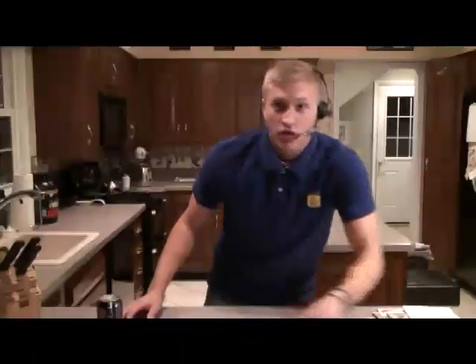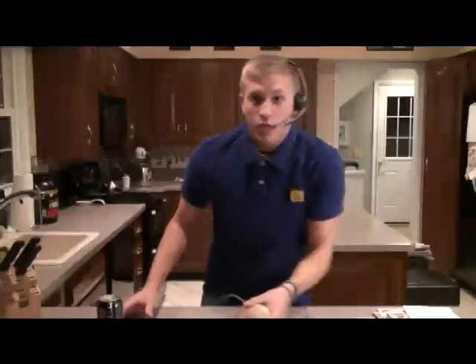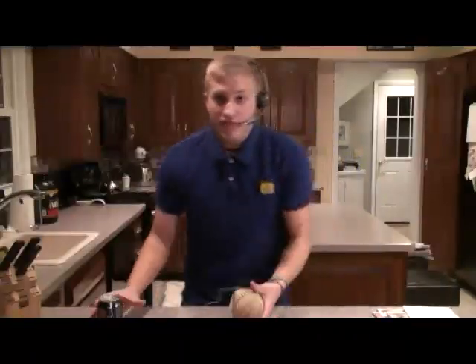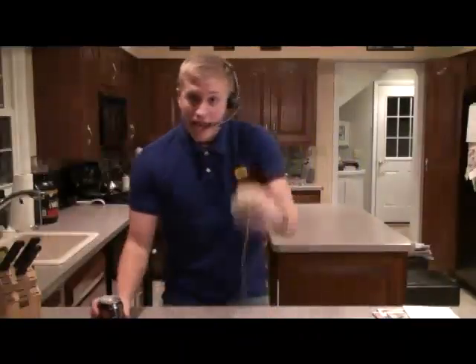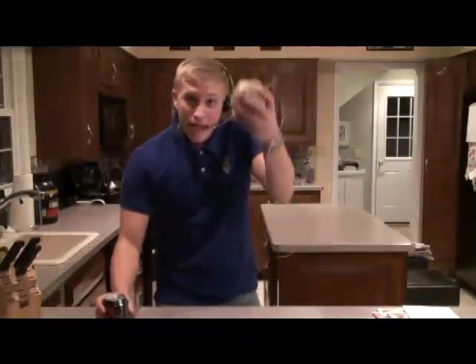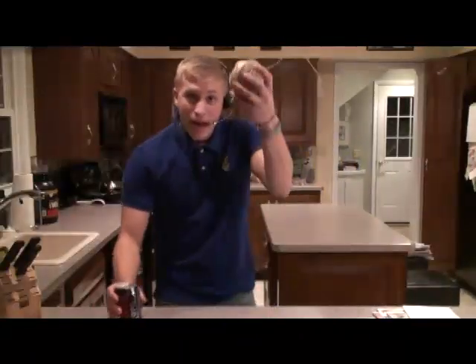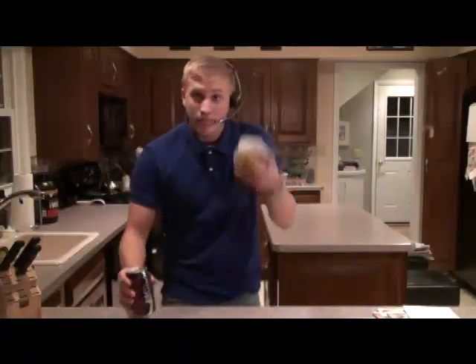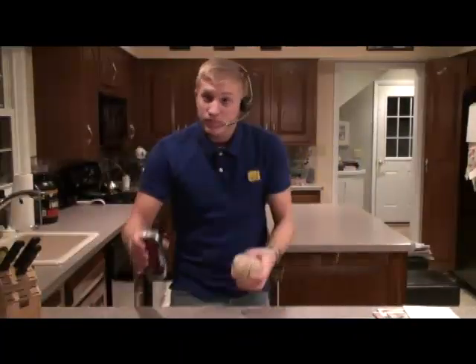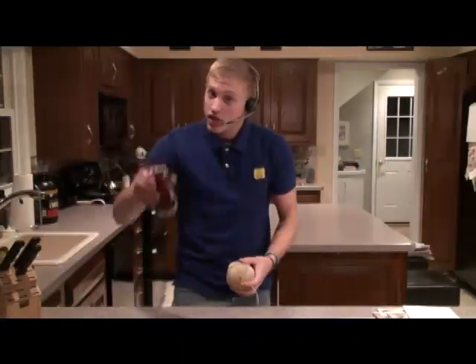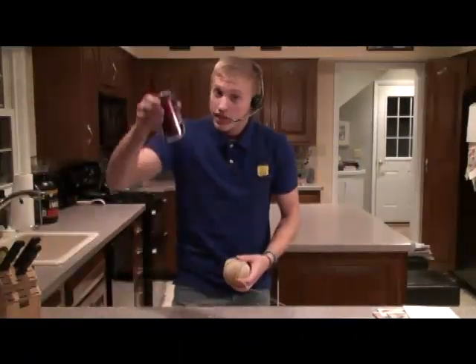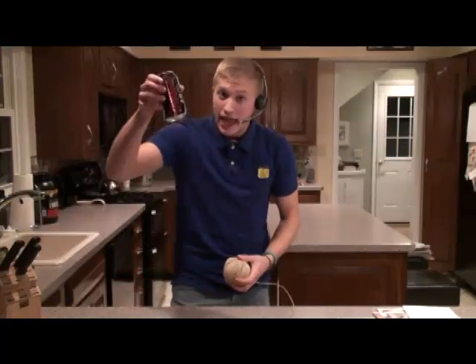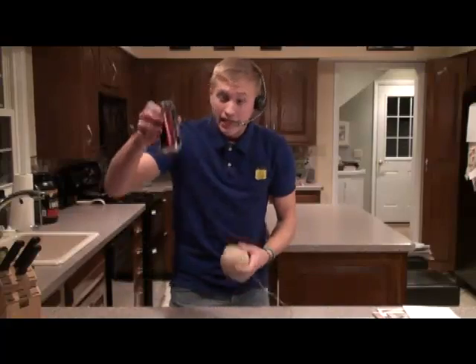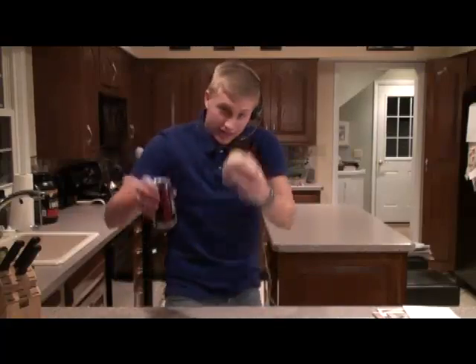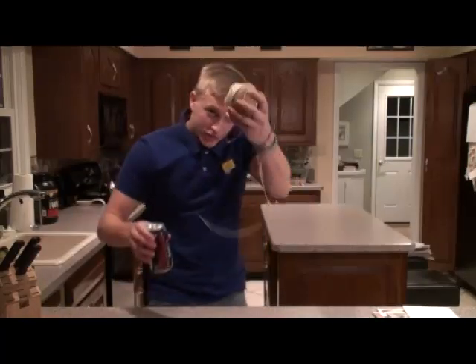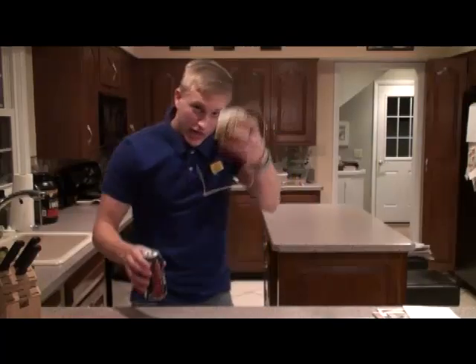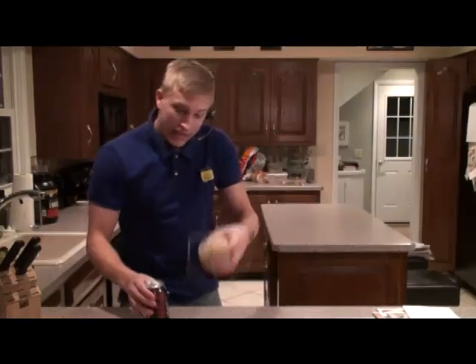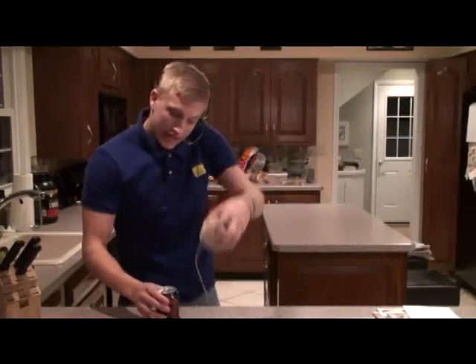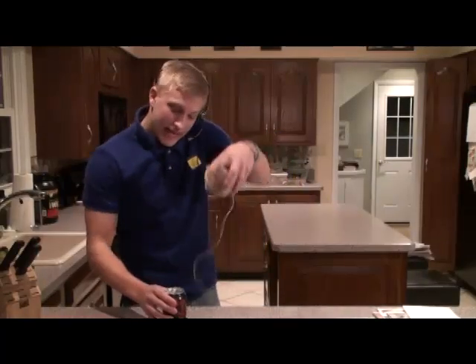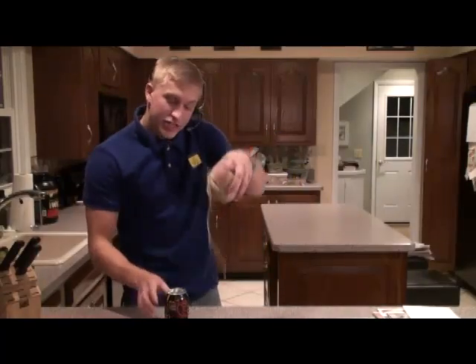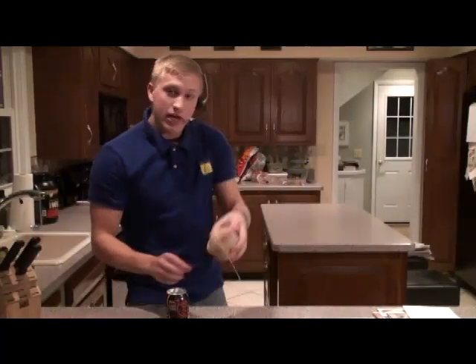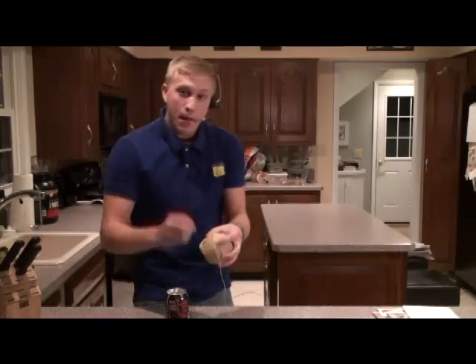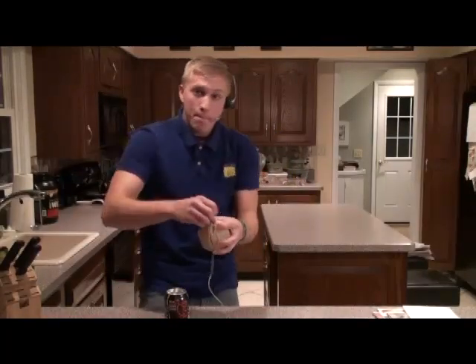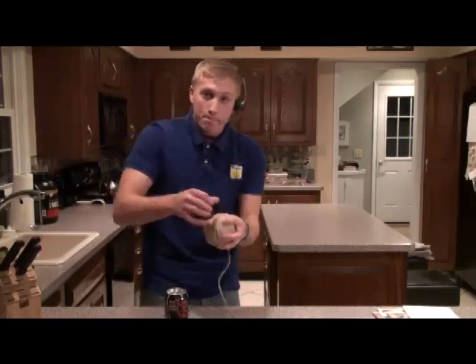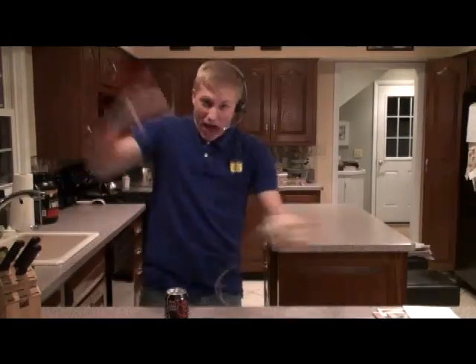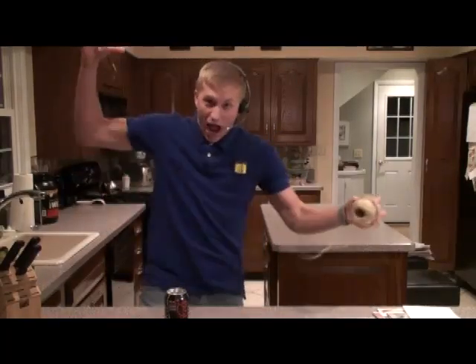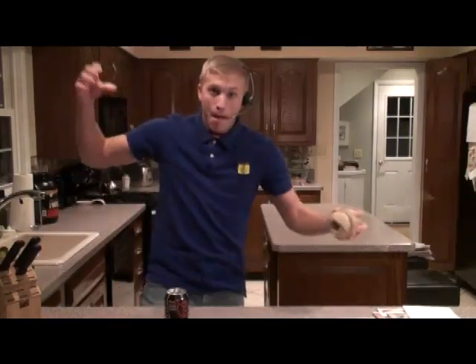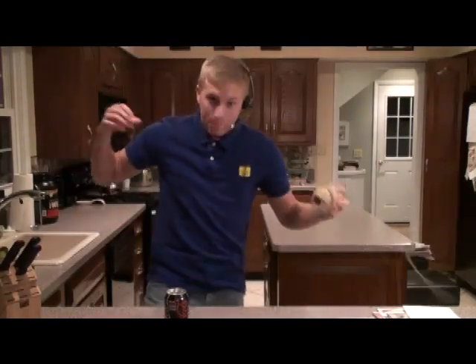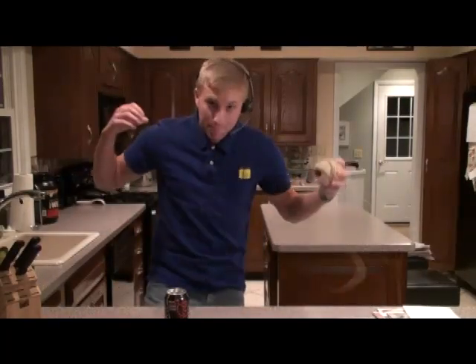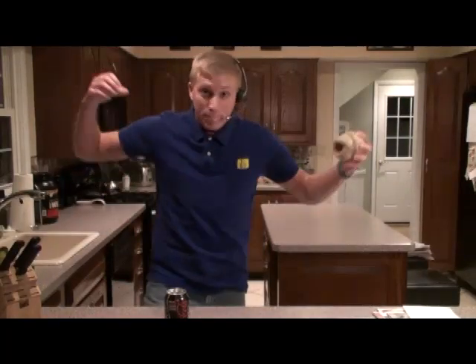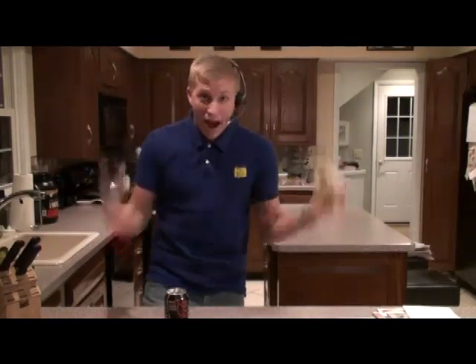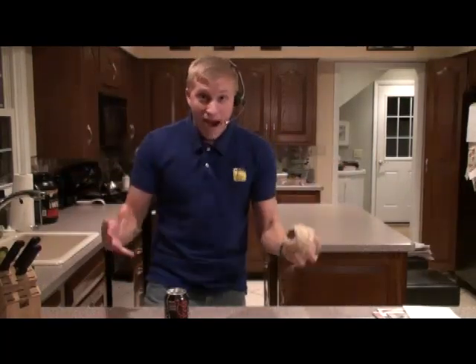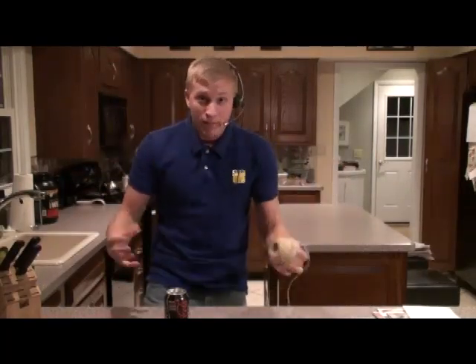We have the Can-Bam! Can, string, attach it... BAM!